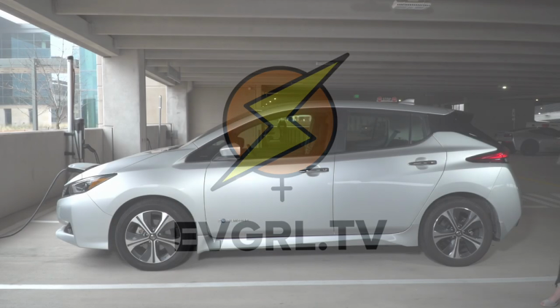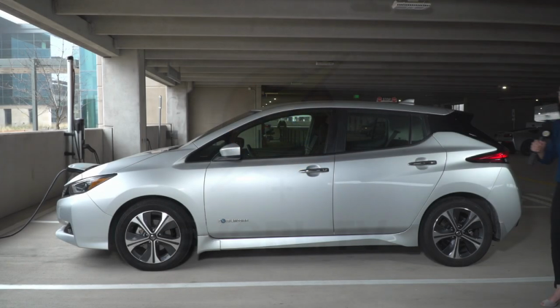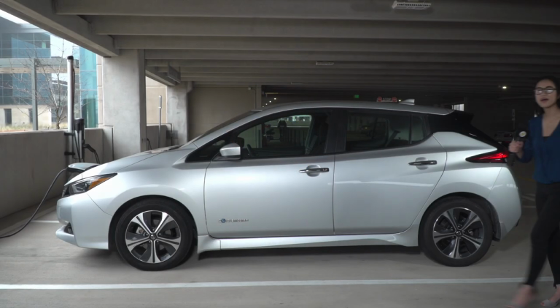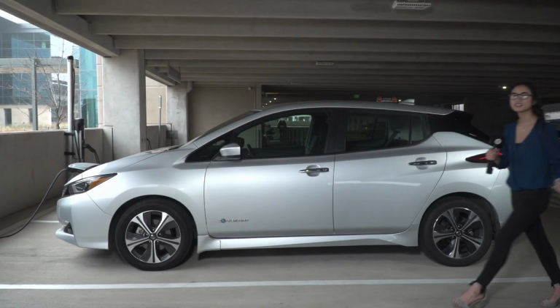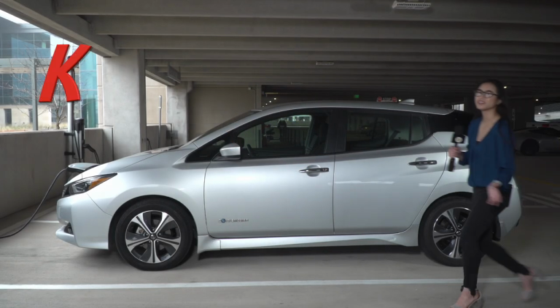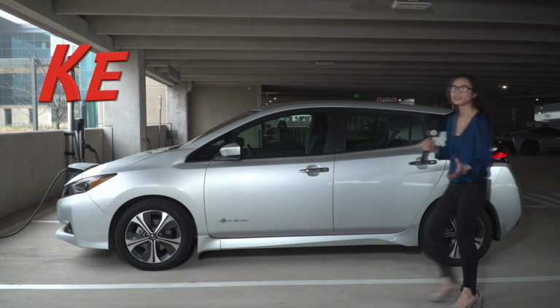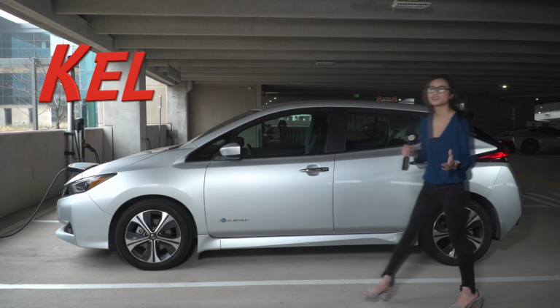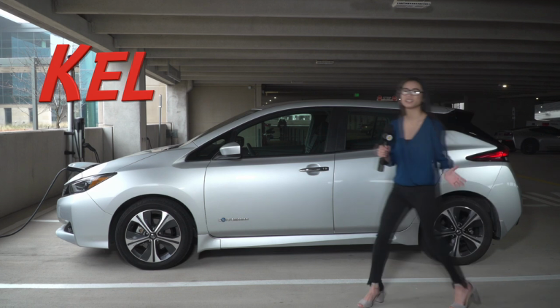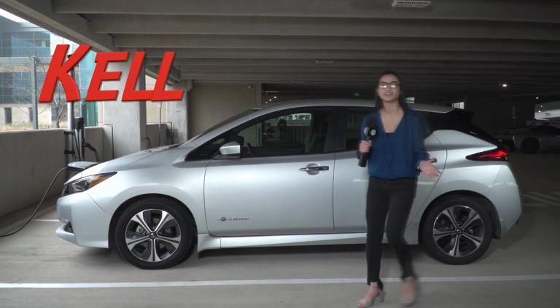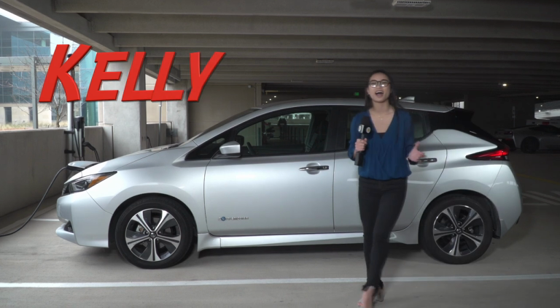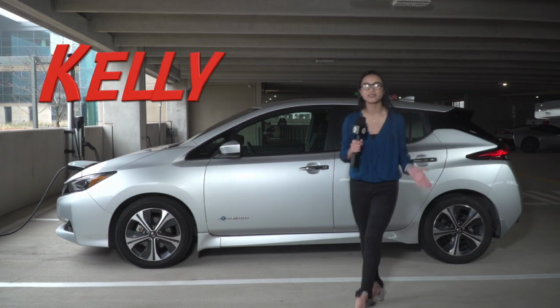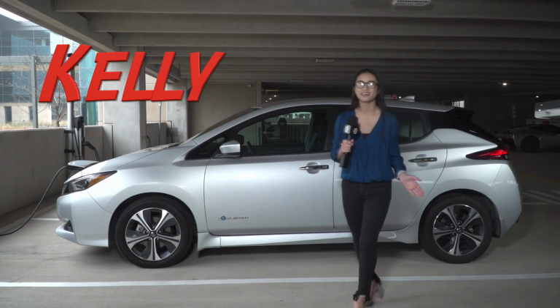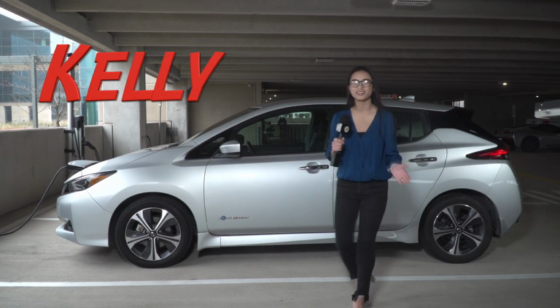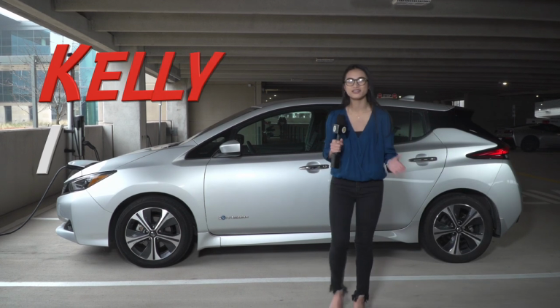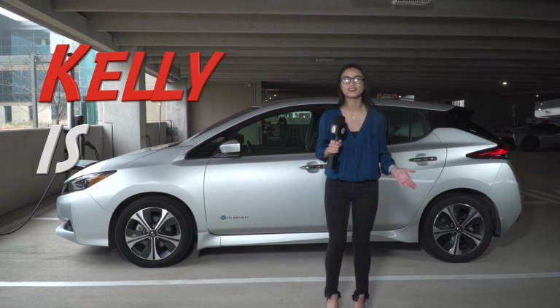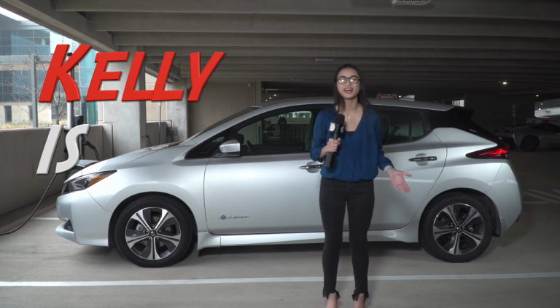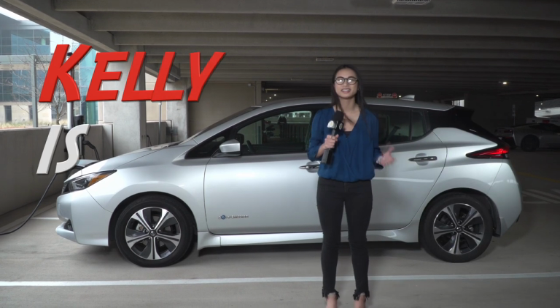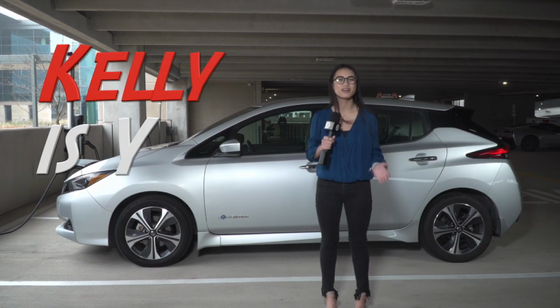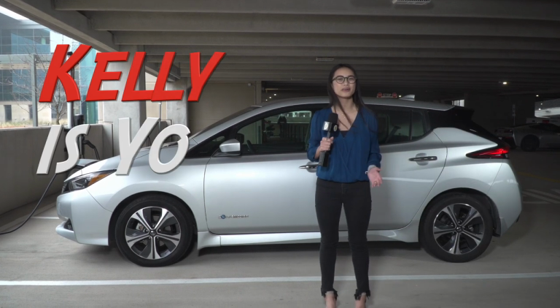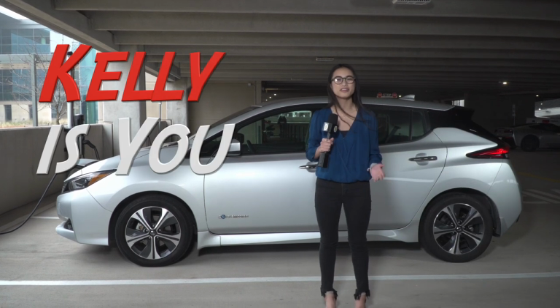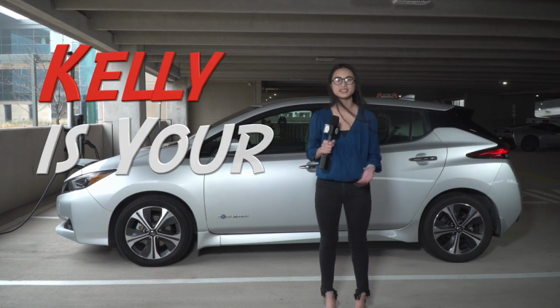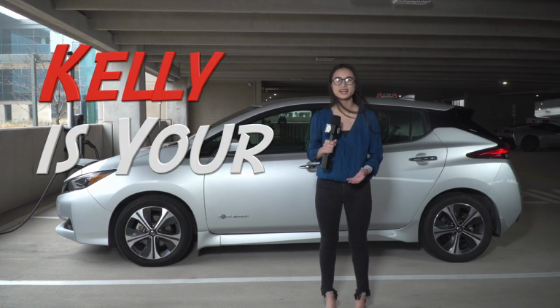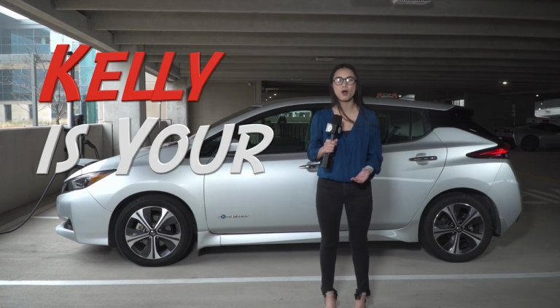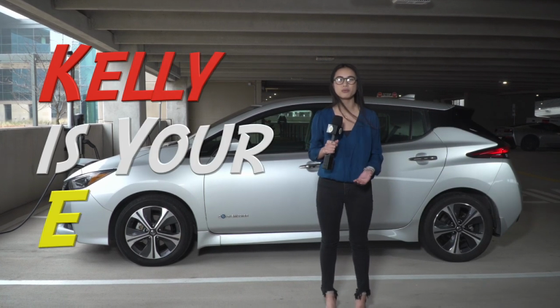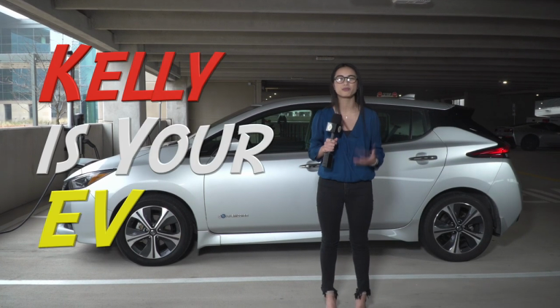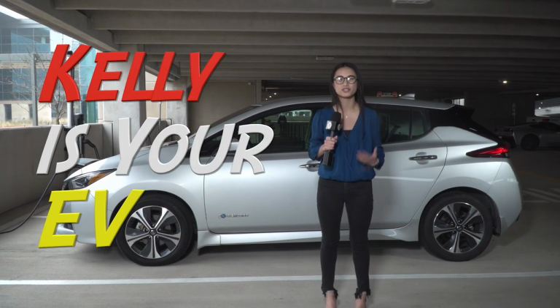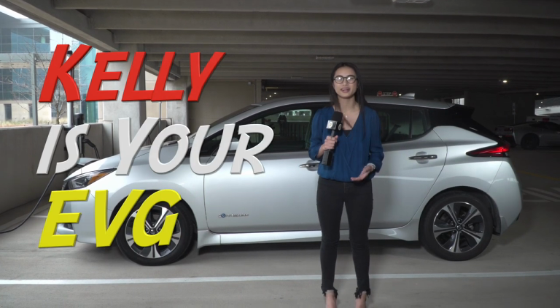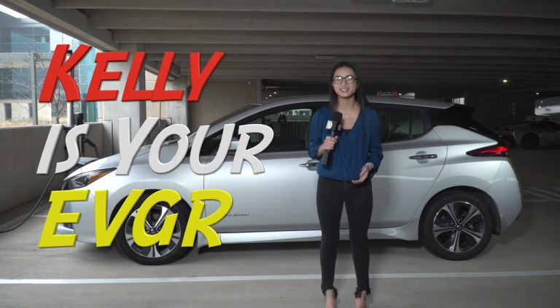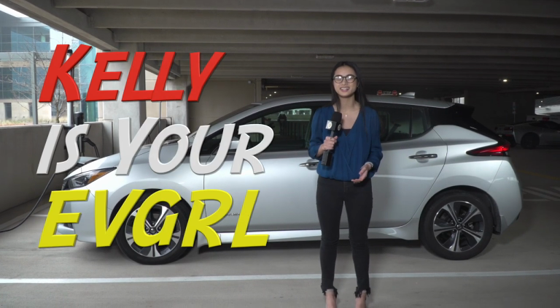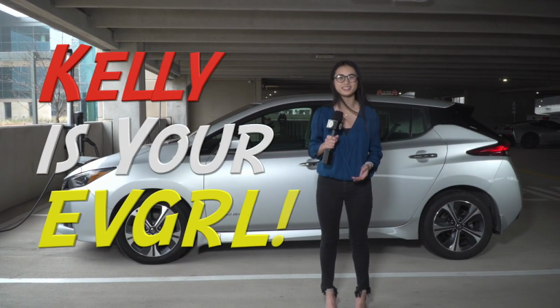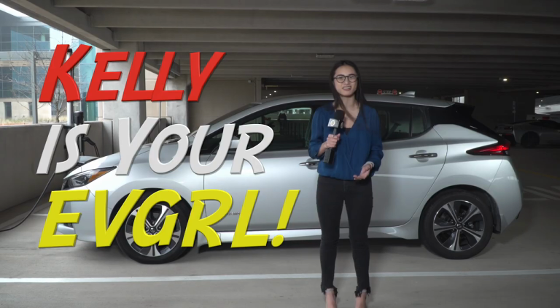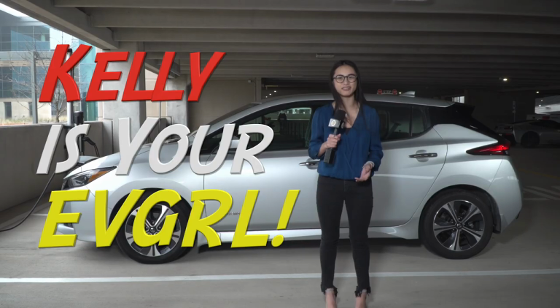Welcome back to EV Girl TV. I'm Kelly, your EV Girl, and today we're going to investigate a problem with my 2018 Nissan Leaf.